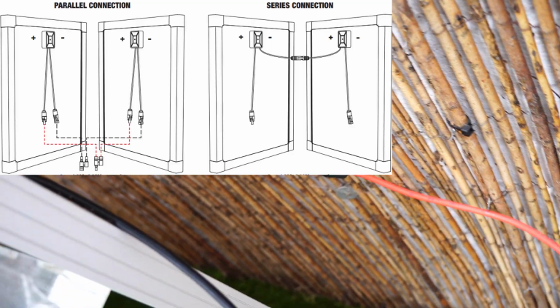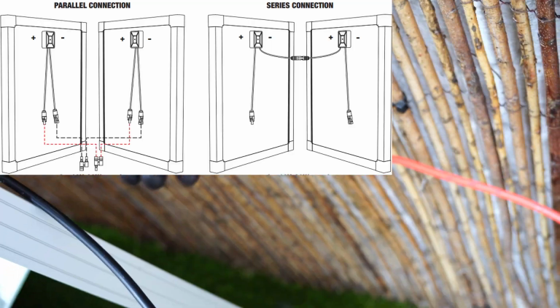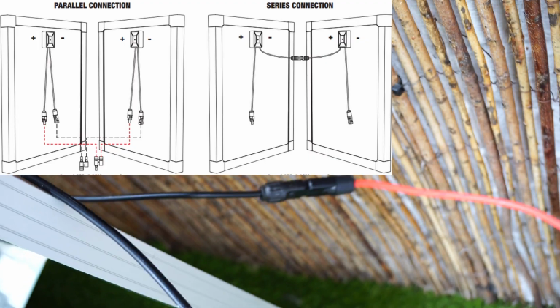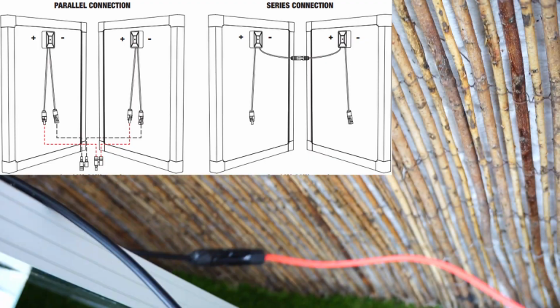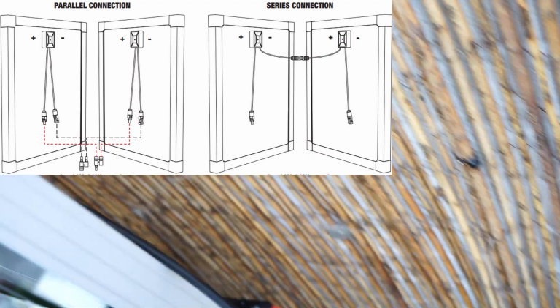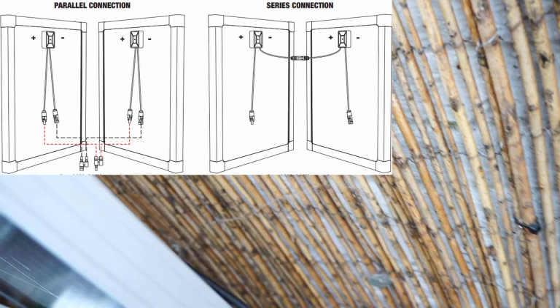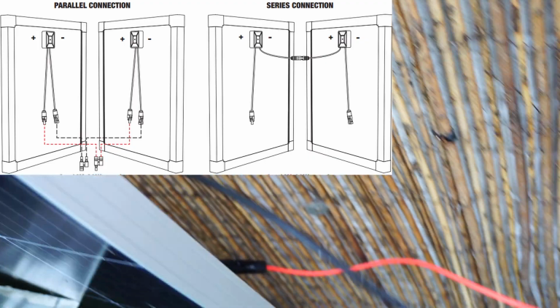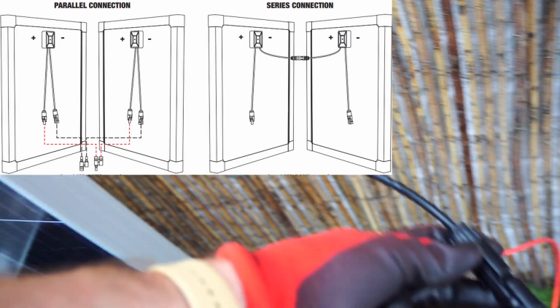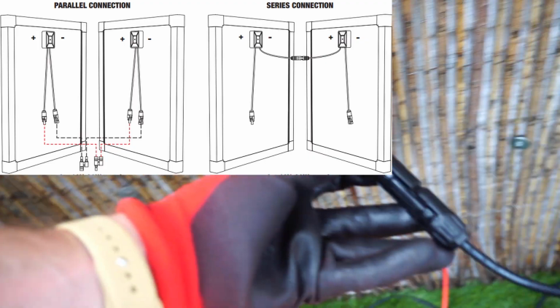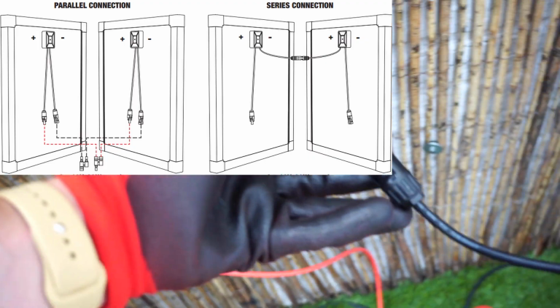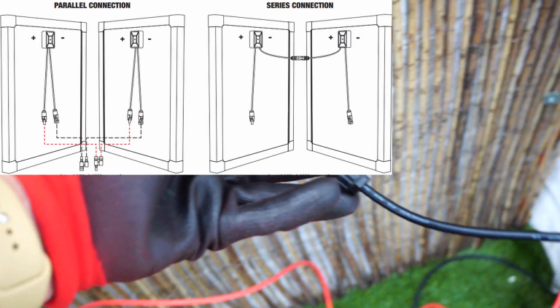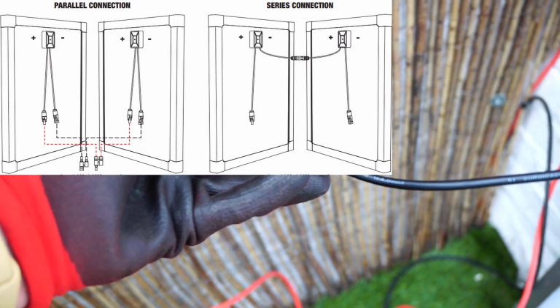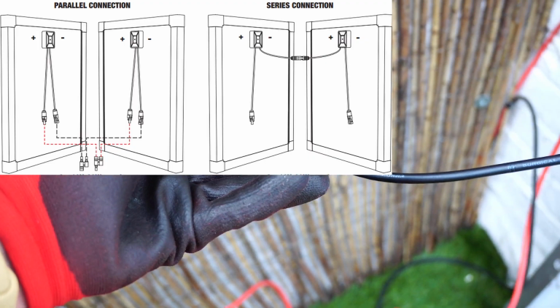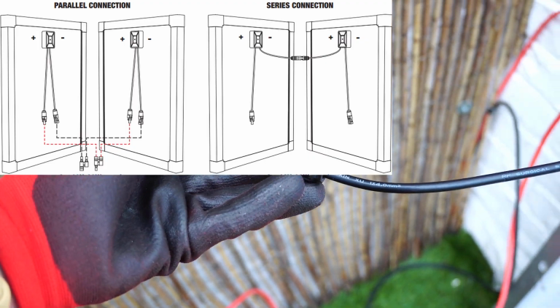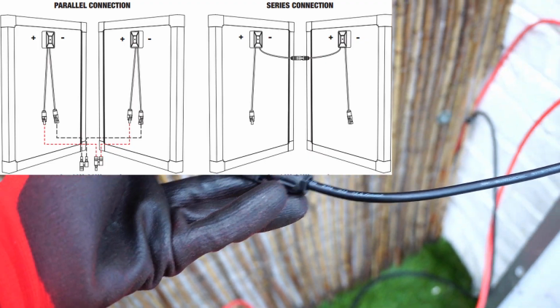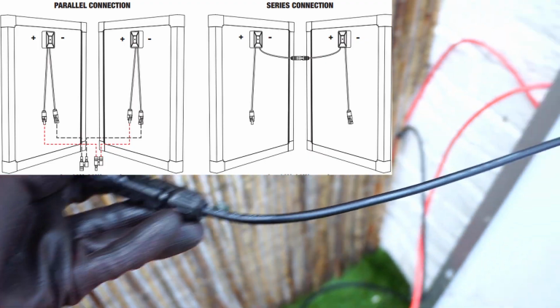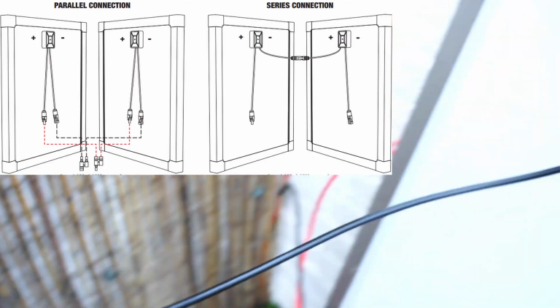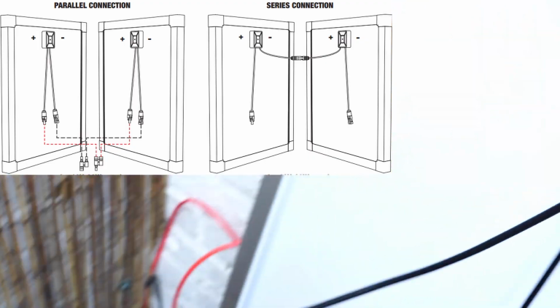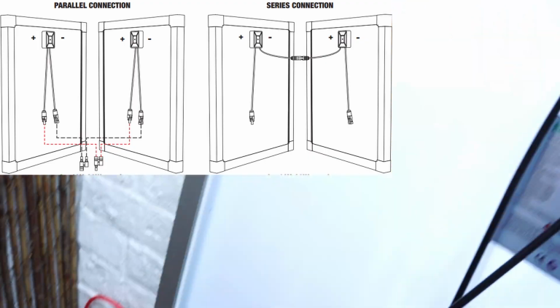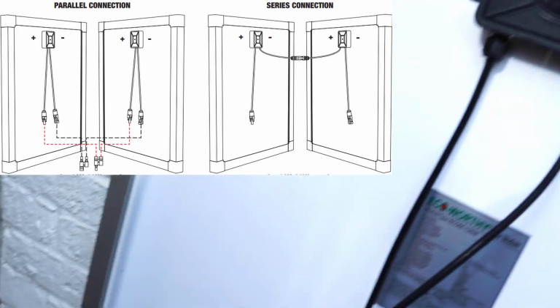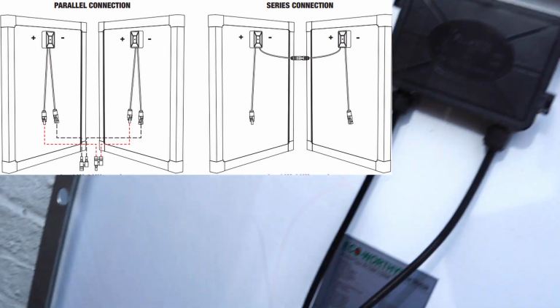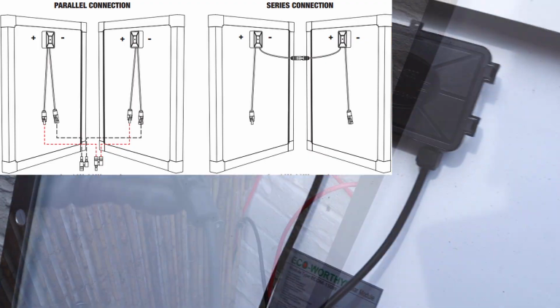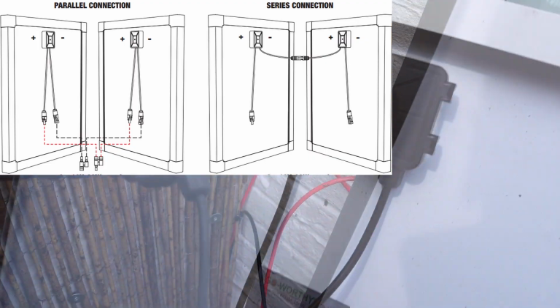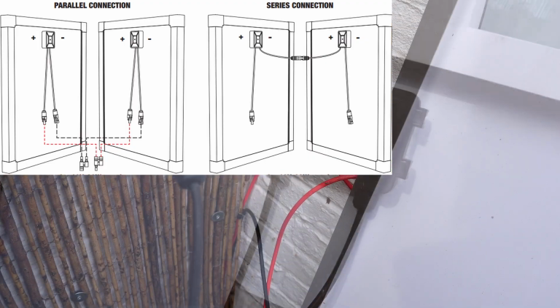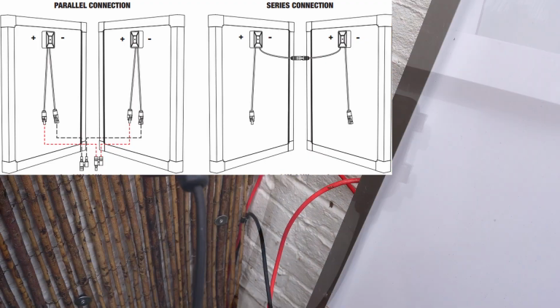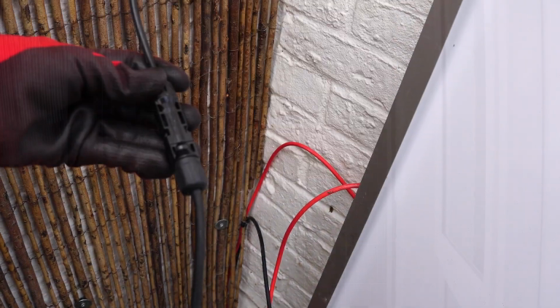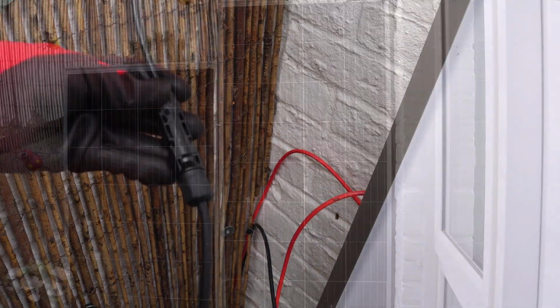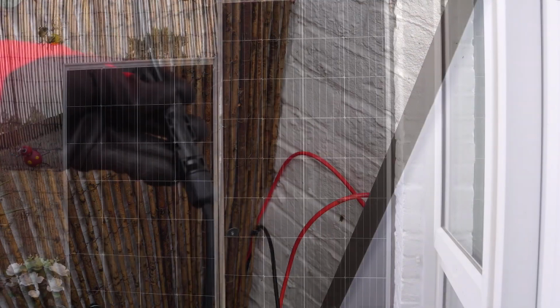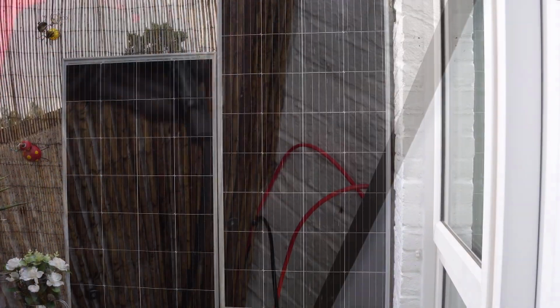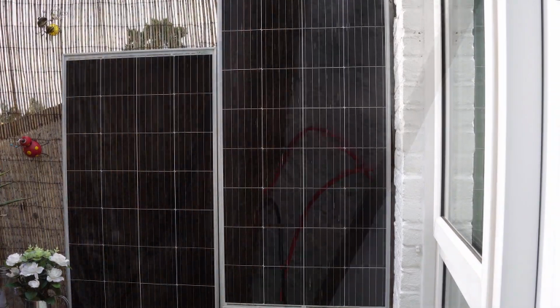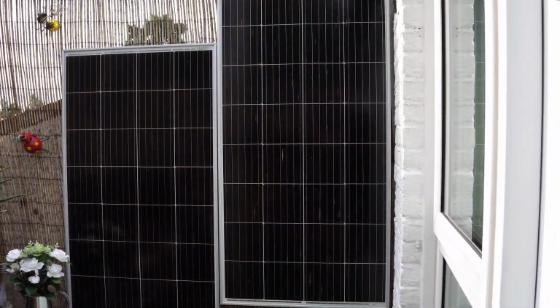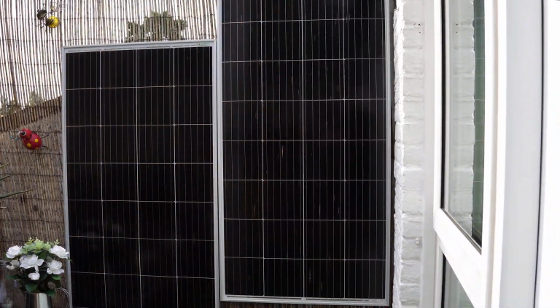In series it will add up the volts, and parallel will add up the amps. I could keep this in parallel, but I'm going to see if I get a better result in series.